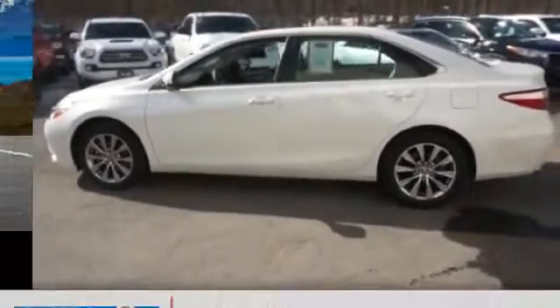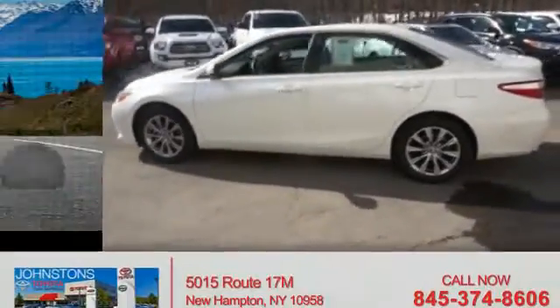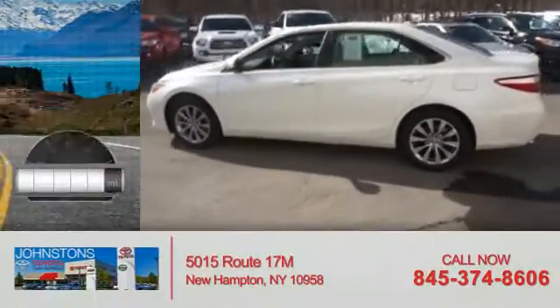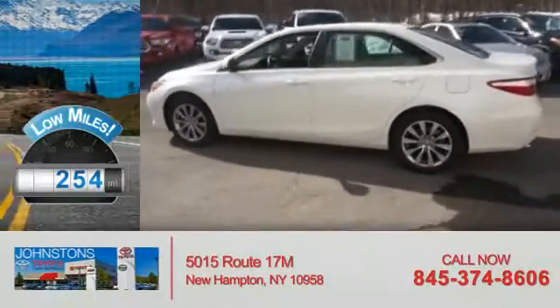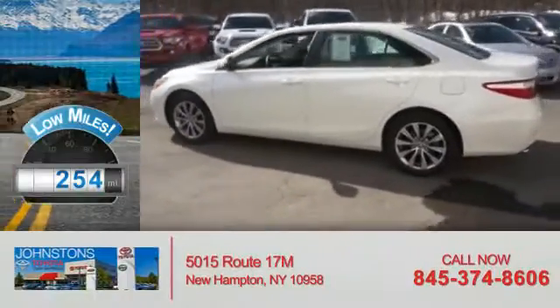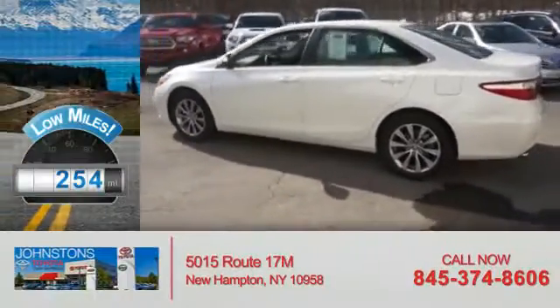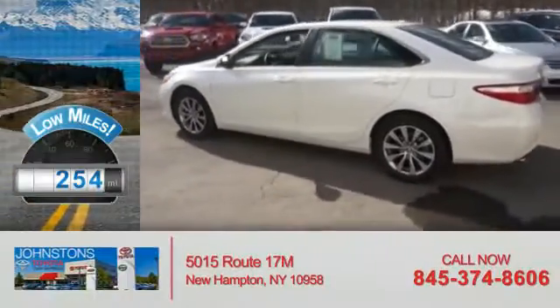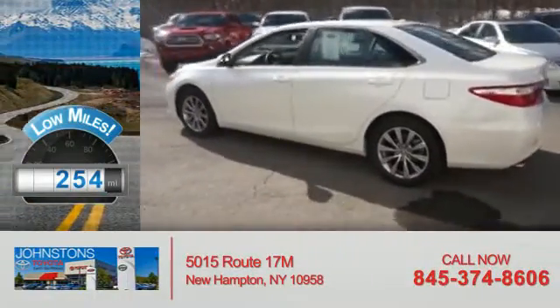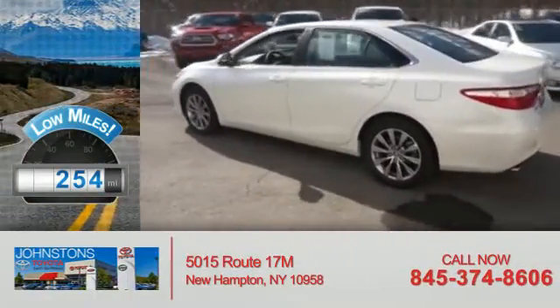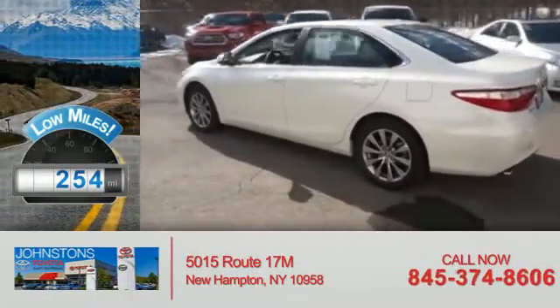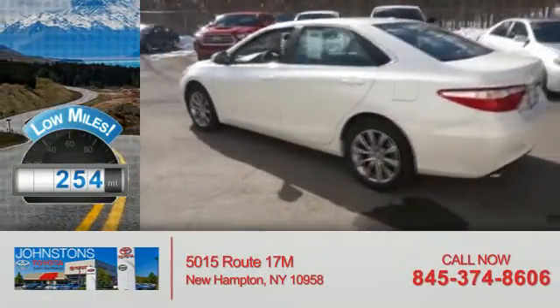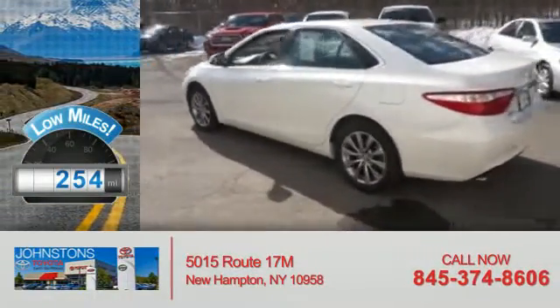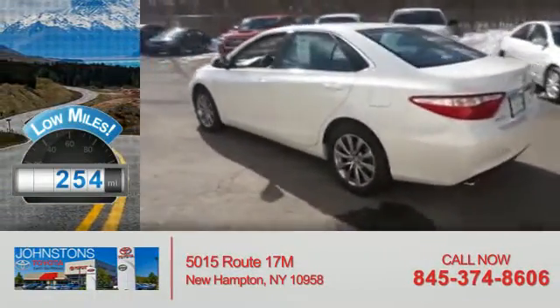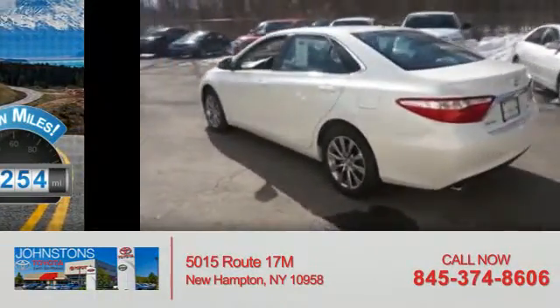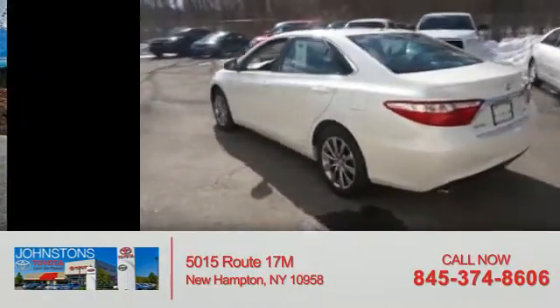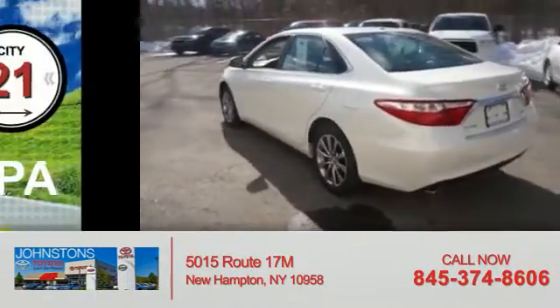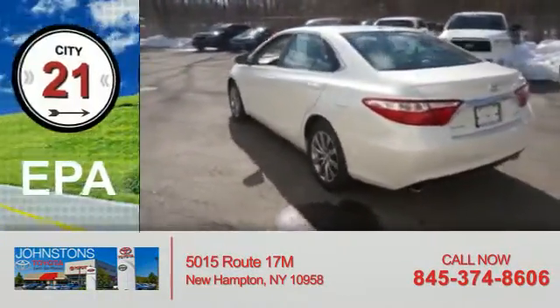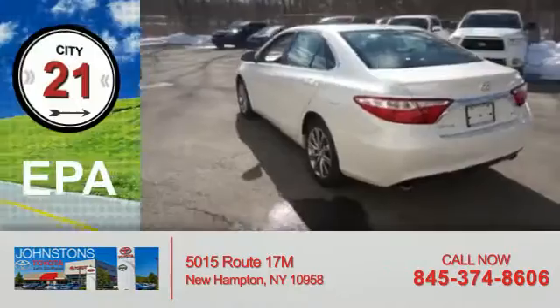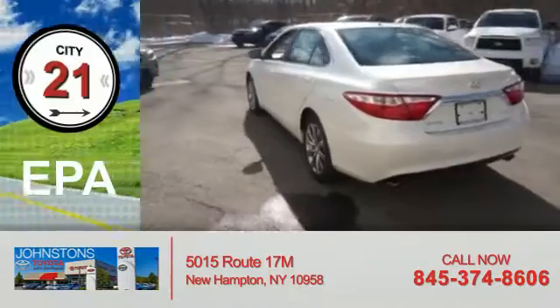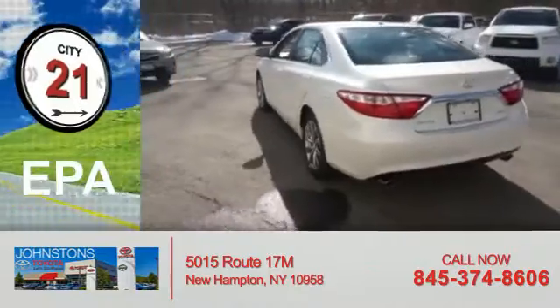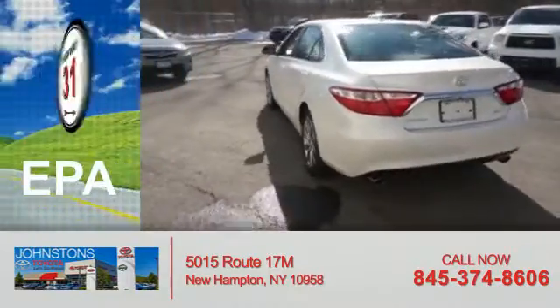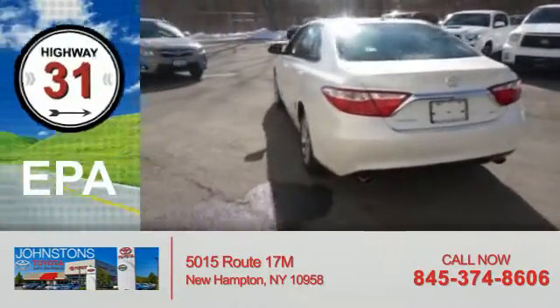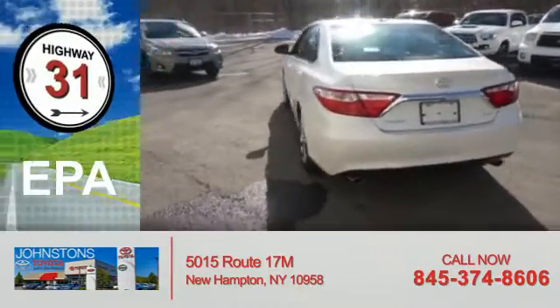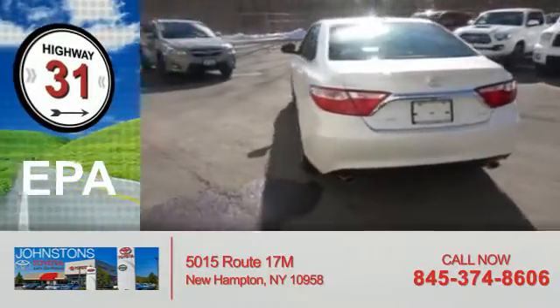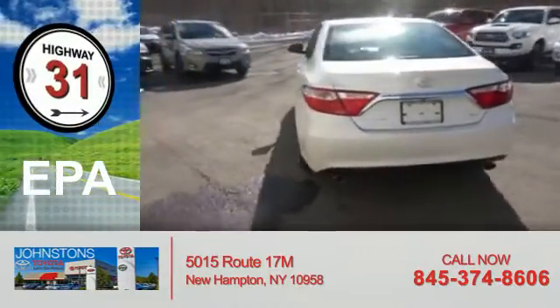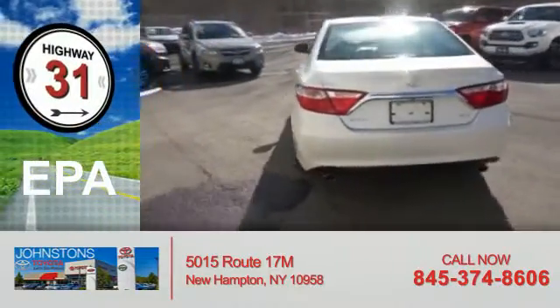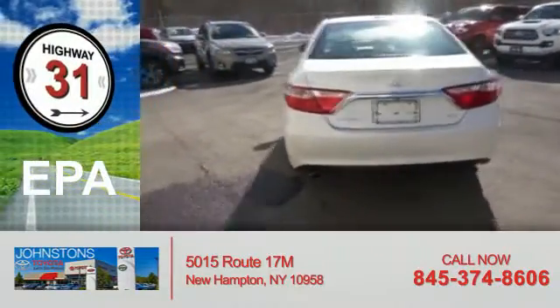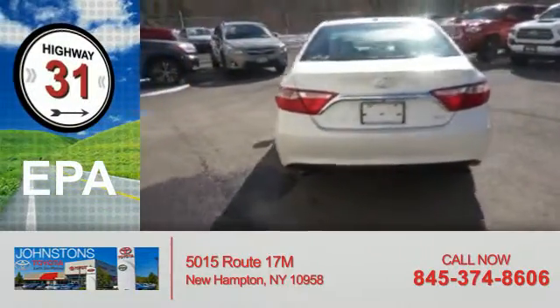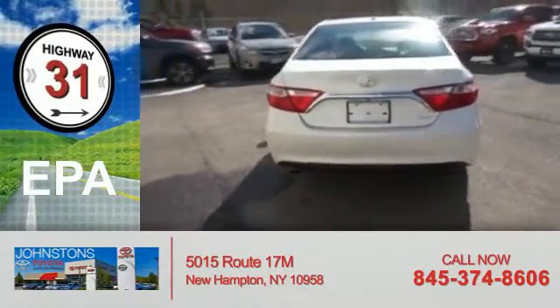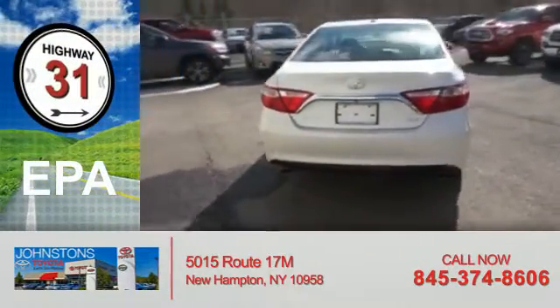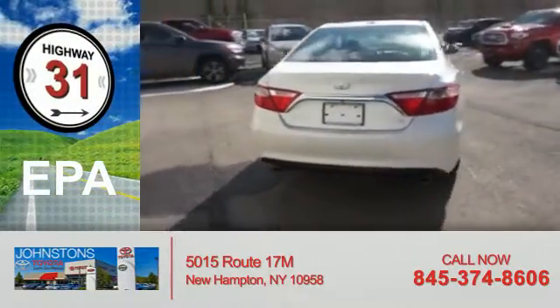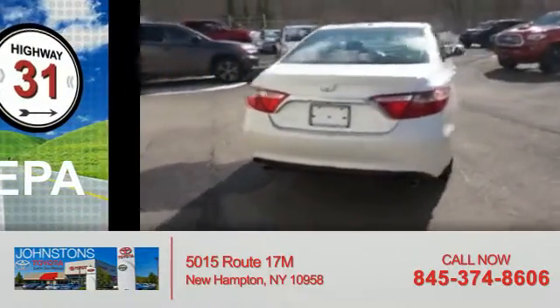With fewer than 1,000 miles, this vehicle is like new. Great fuel efficiency saves you money by requiring fewer trips to the gas station.